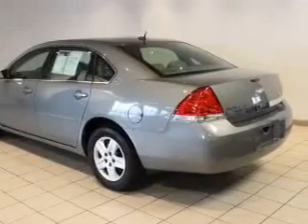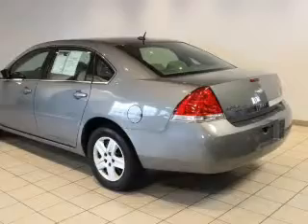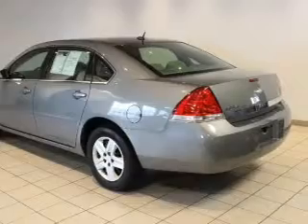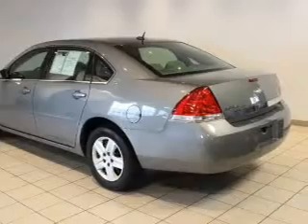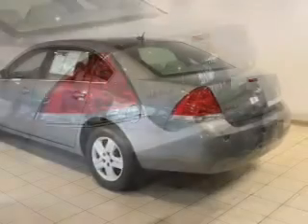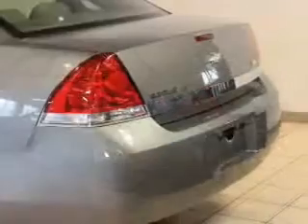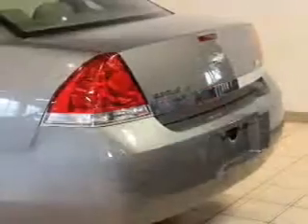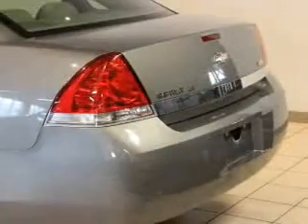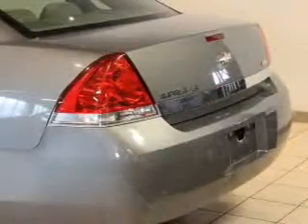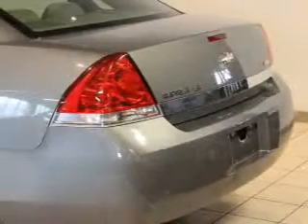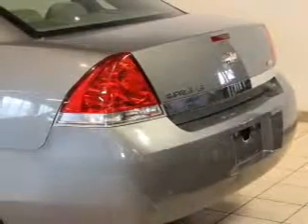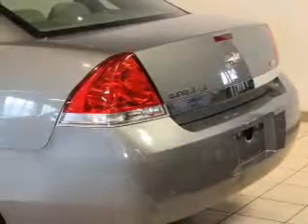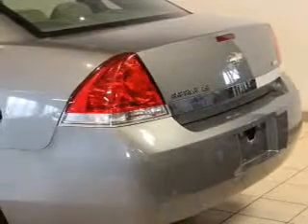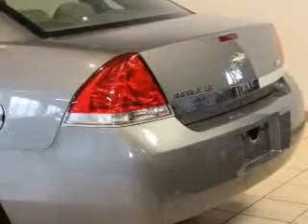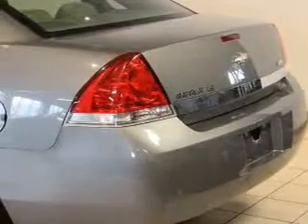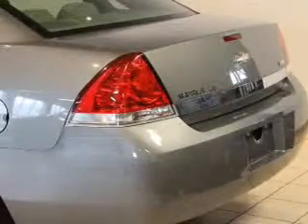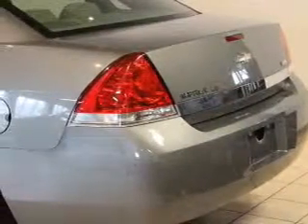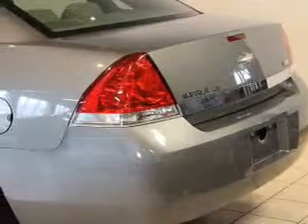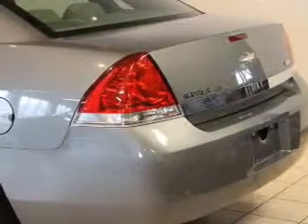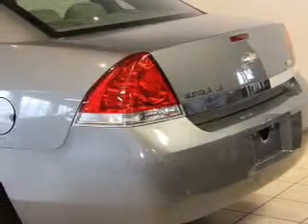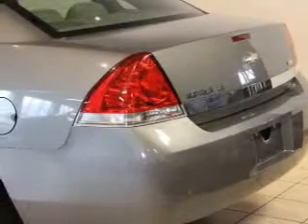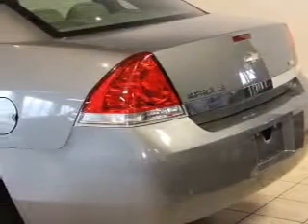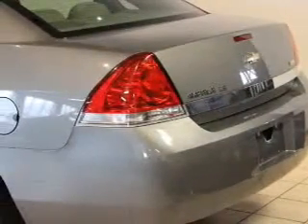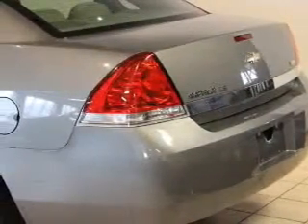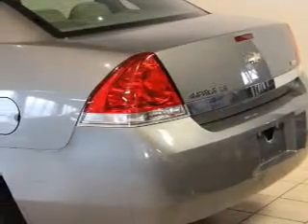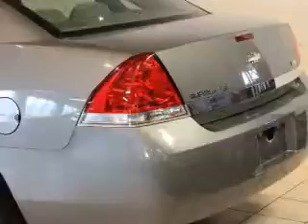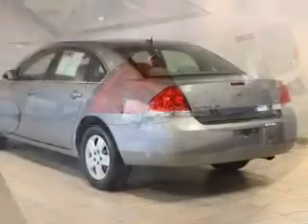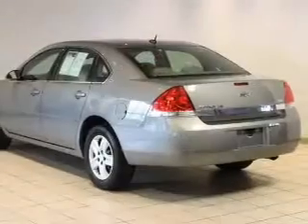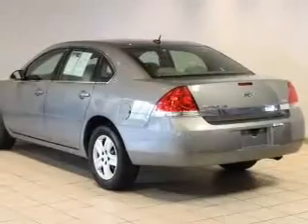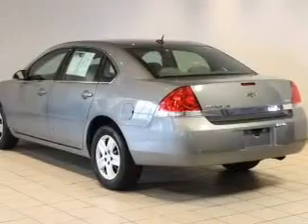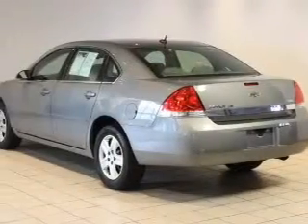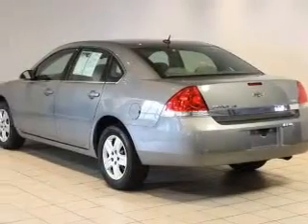Keyless entry, leather seats, power windows, cruise control, an AM-FM stereo, power mirrors, and power steering.